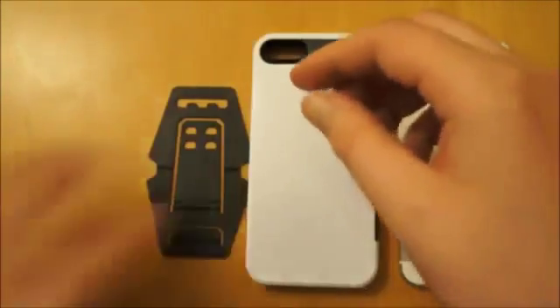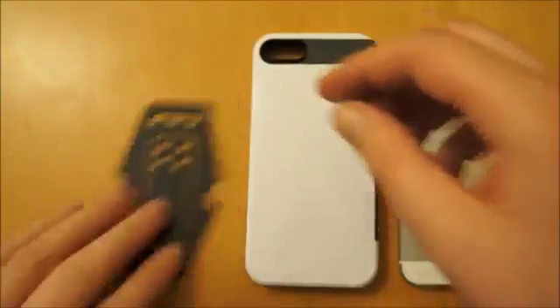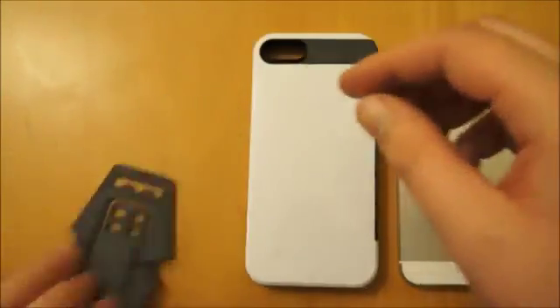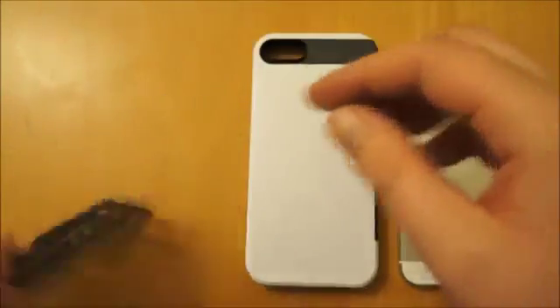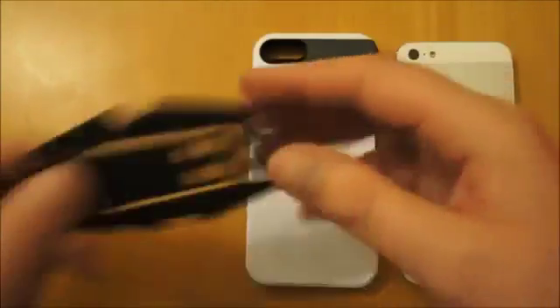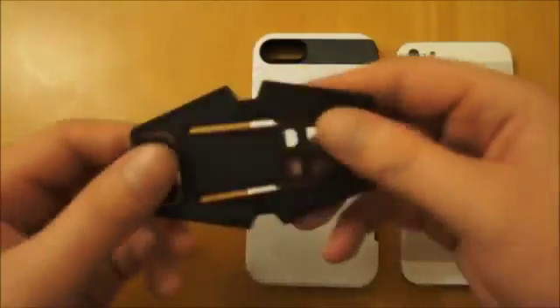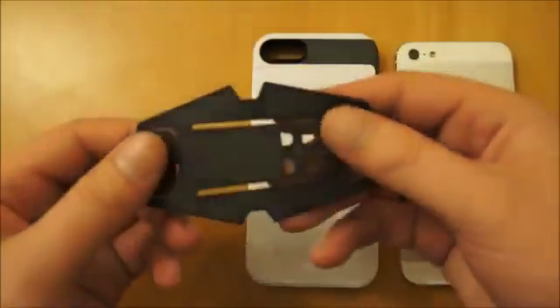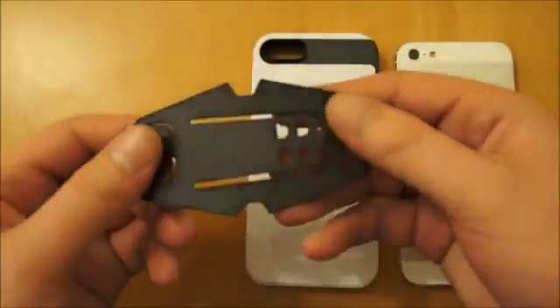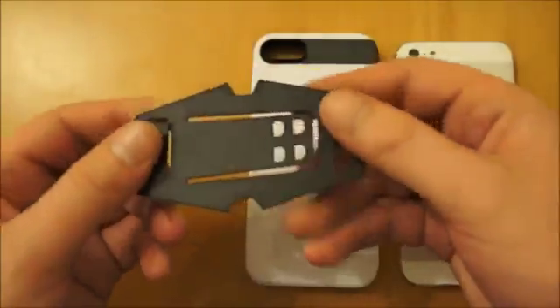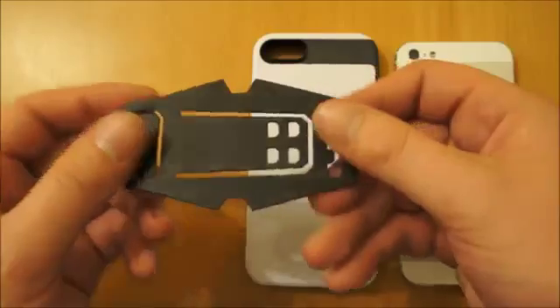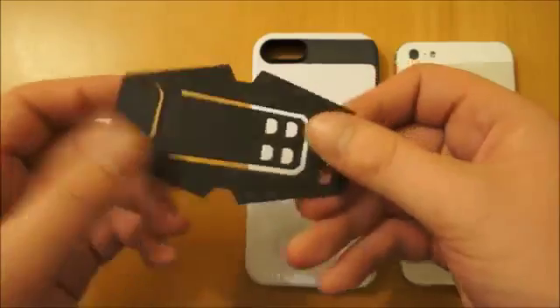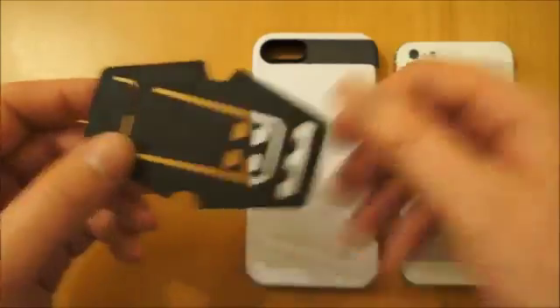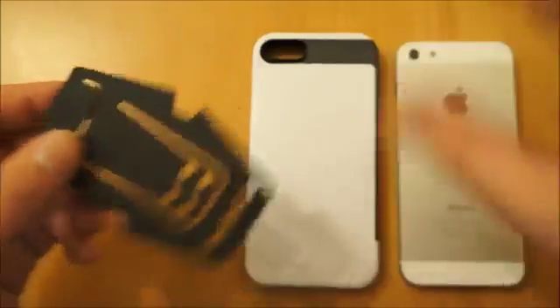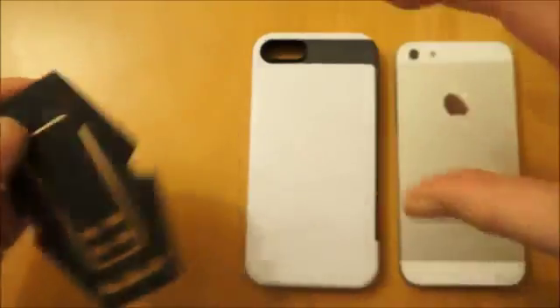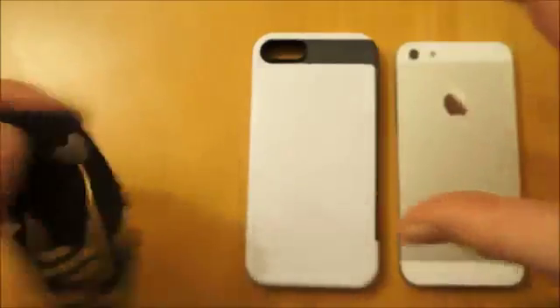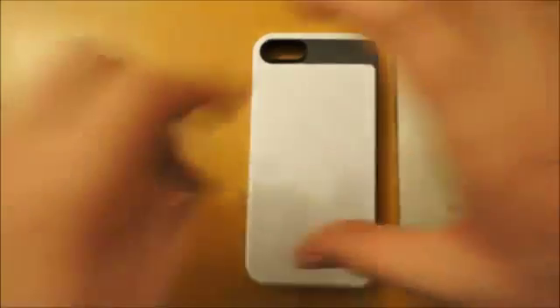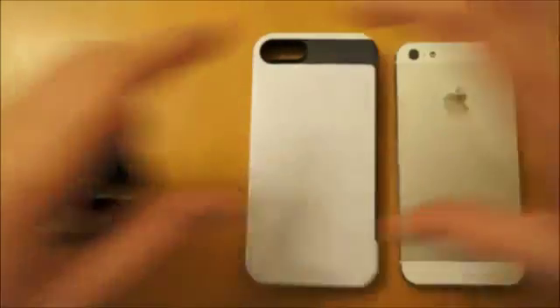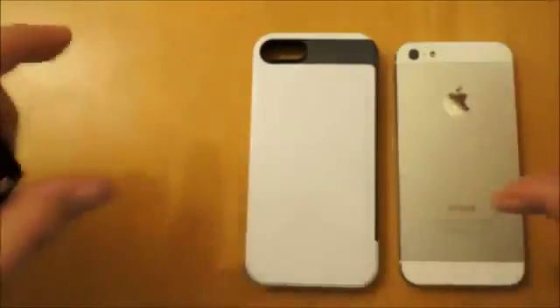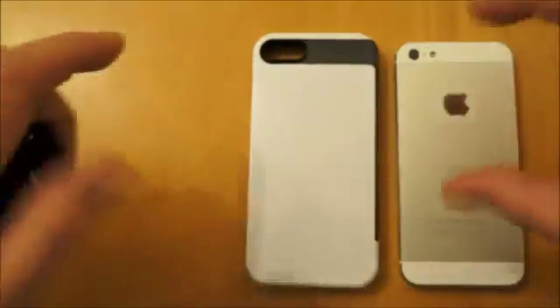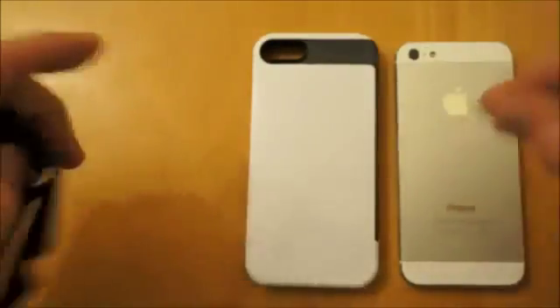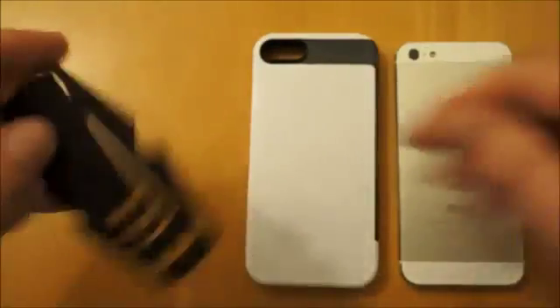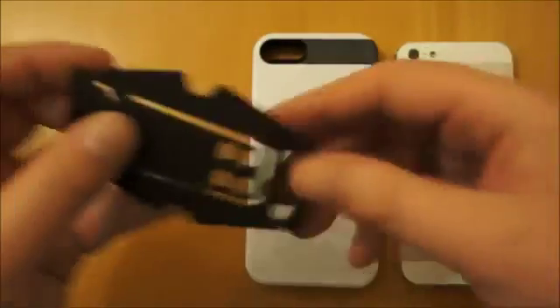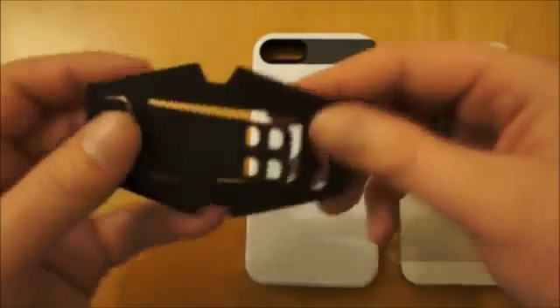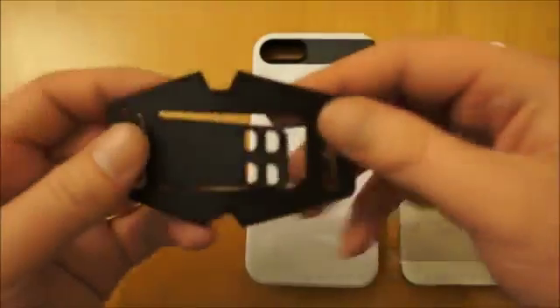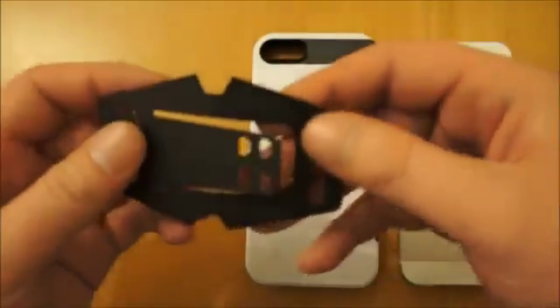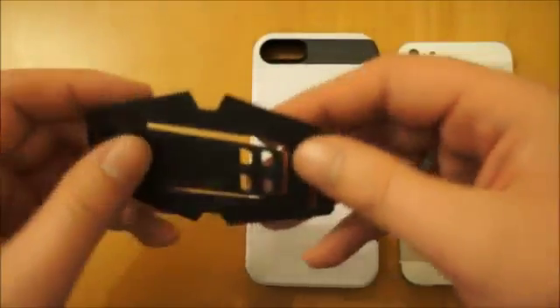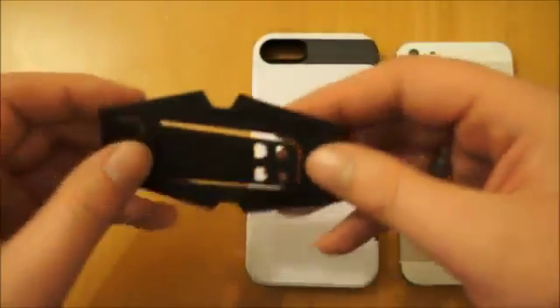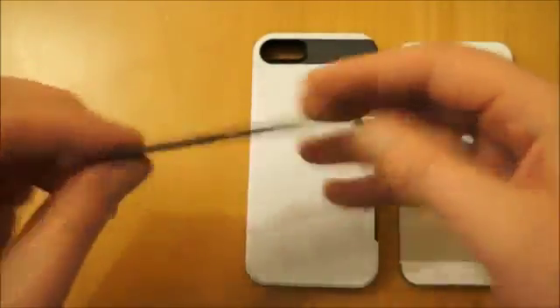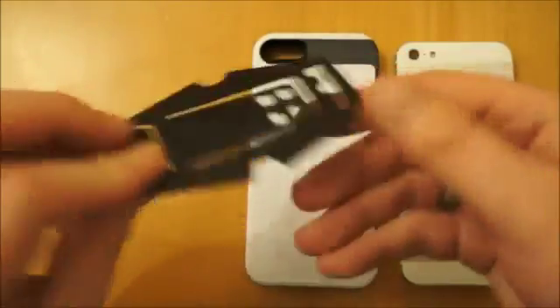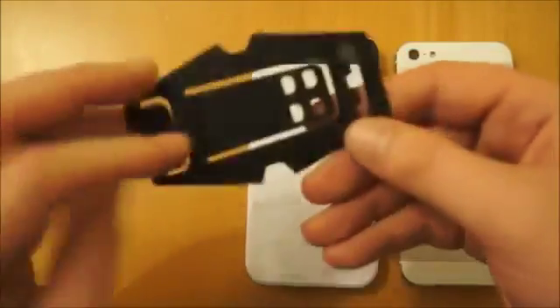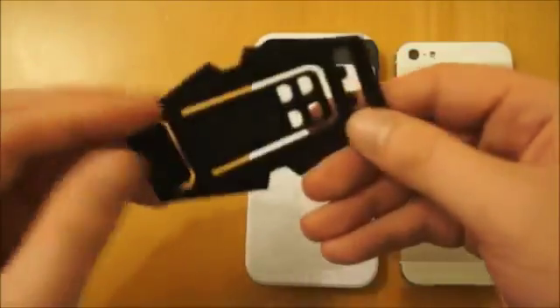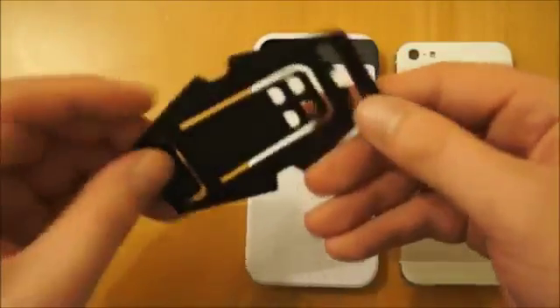You also get this stand so you can watch things horizontally — it pops up quite easily.